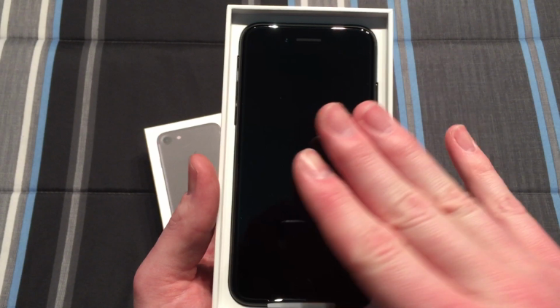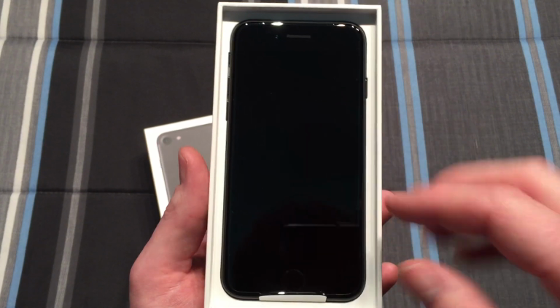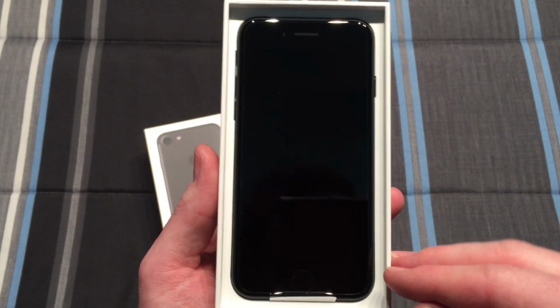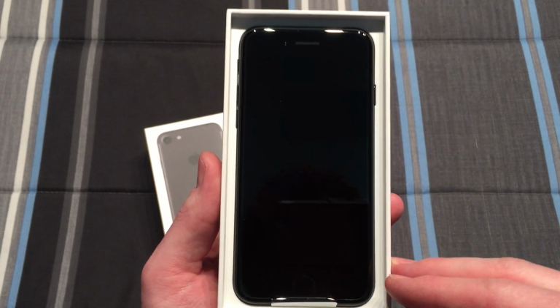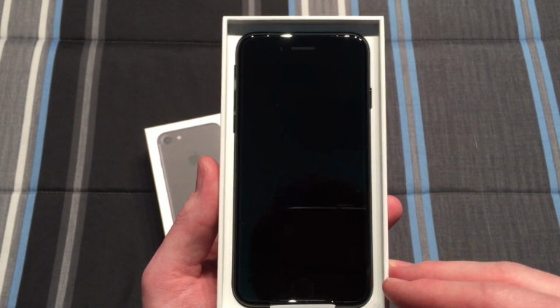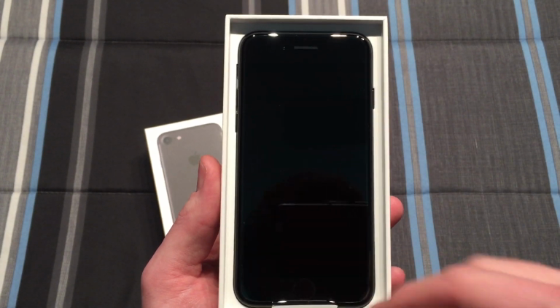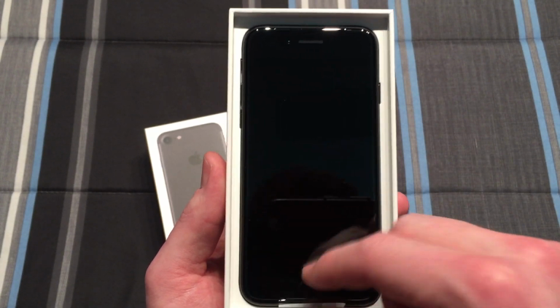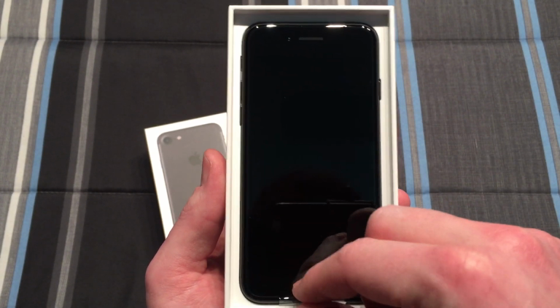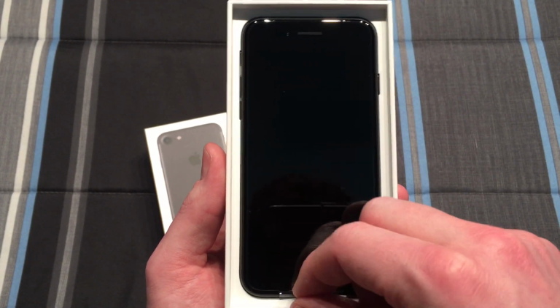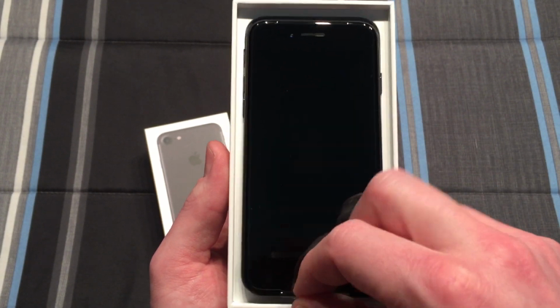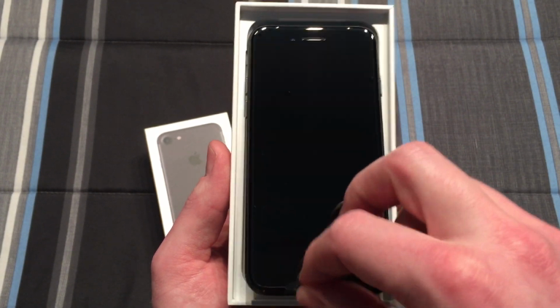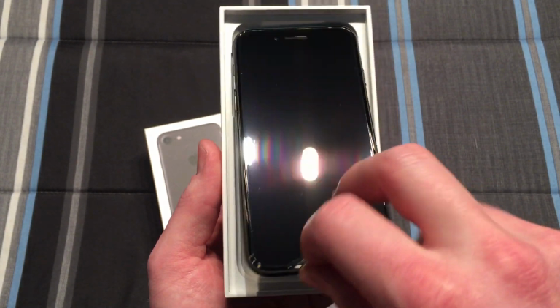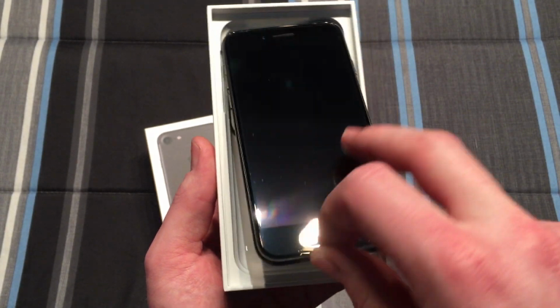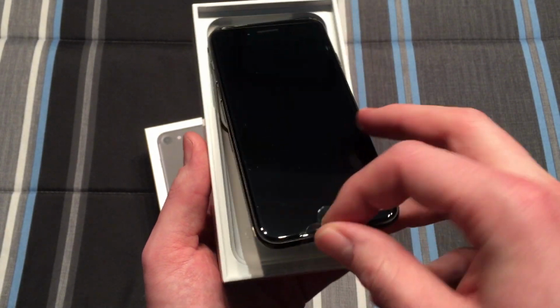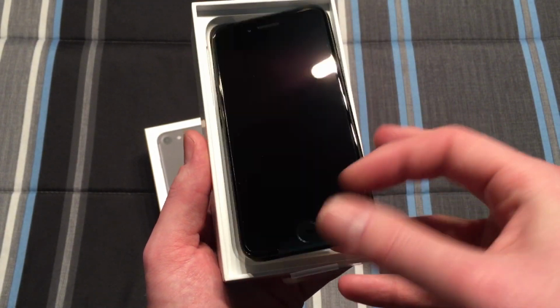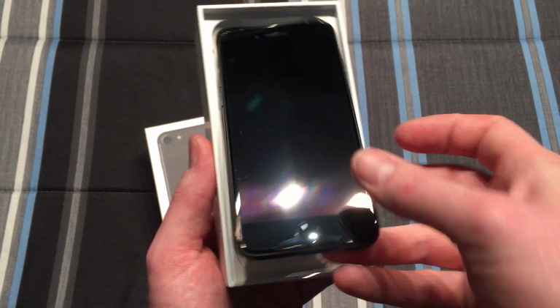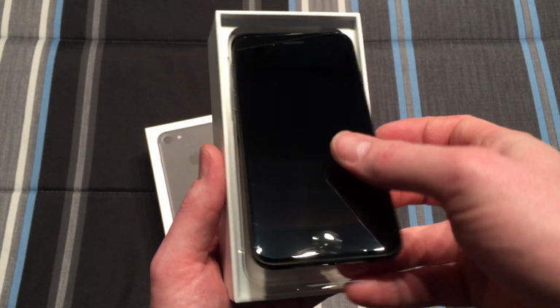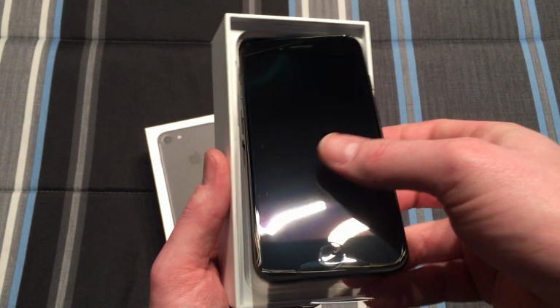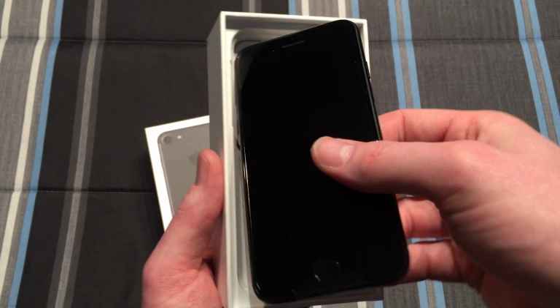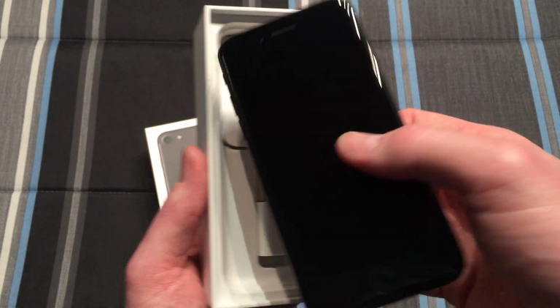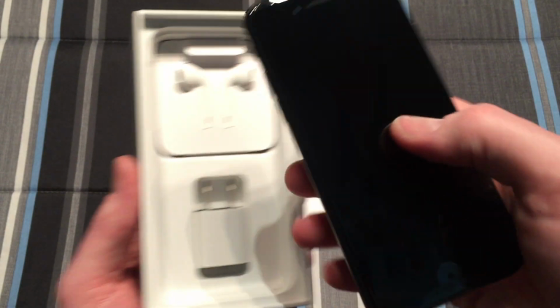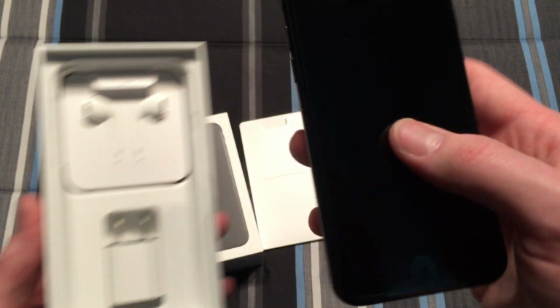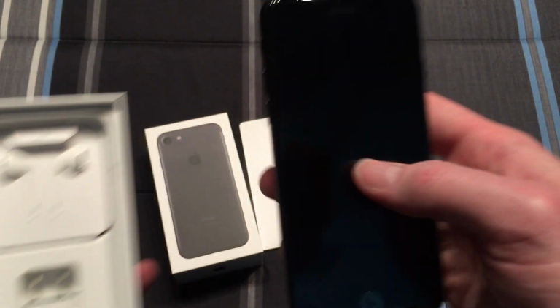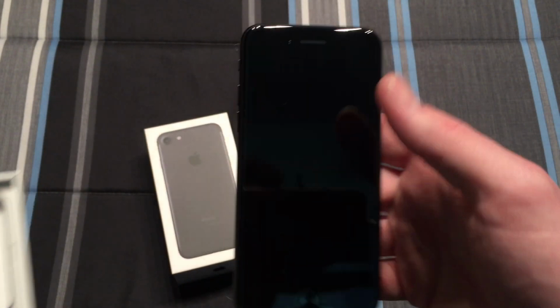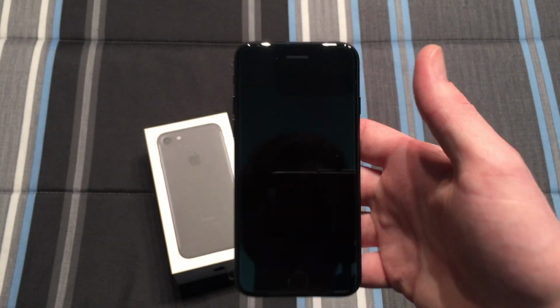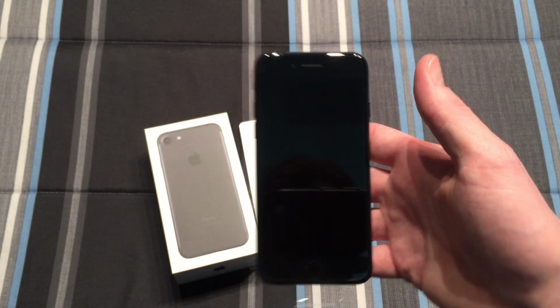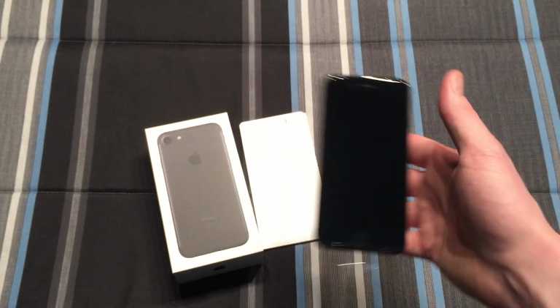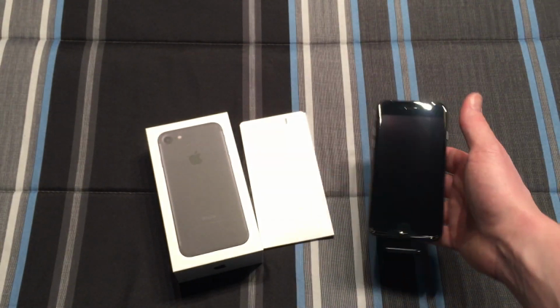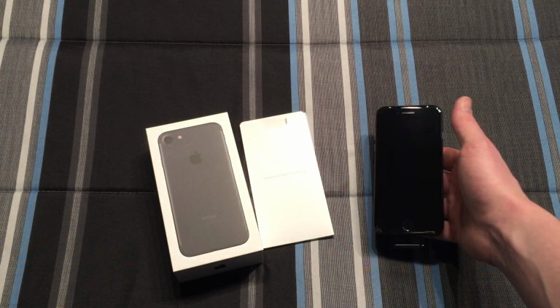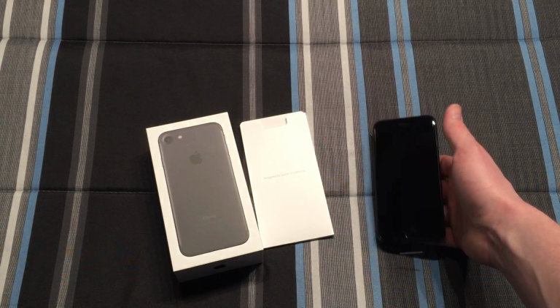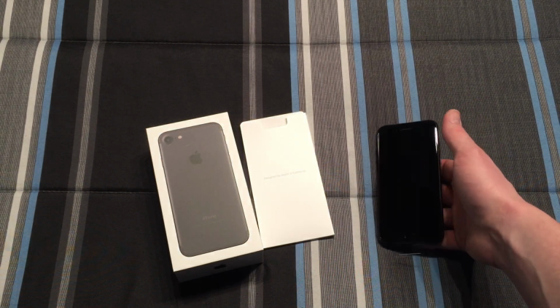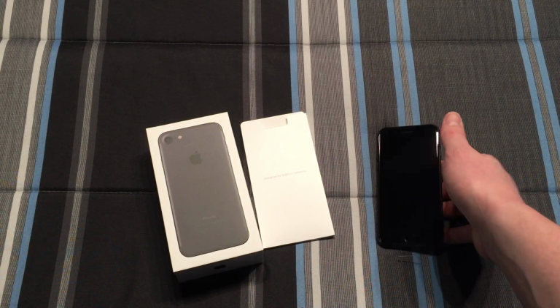So let's take that out. Here we have the front of the phone itself, so we'll pull that out and set that aside.